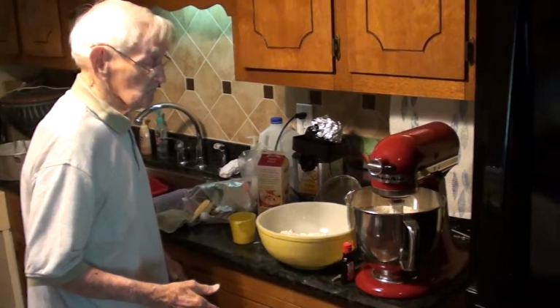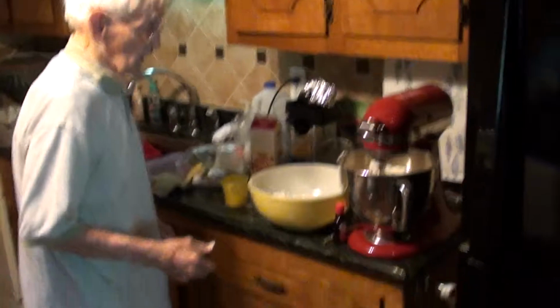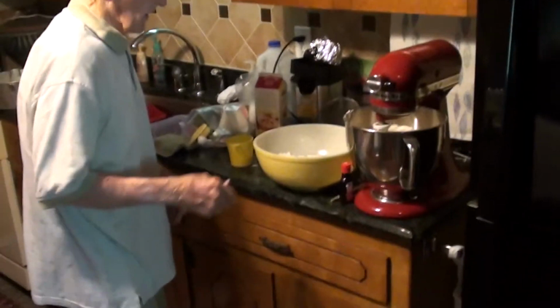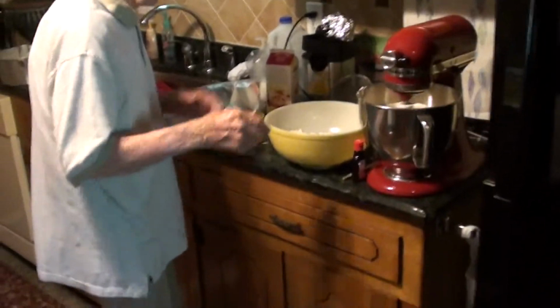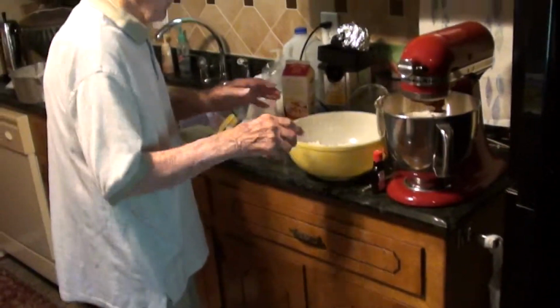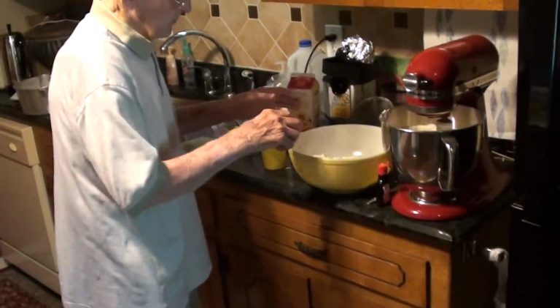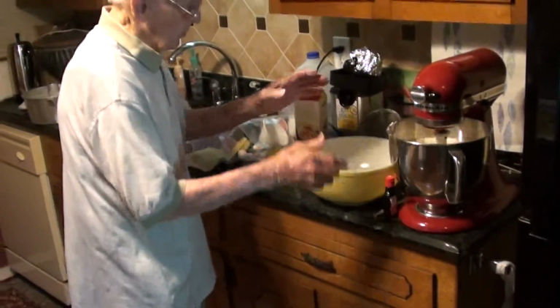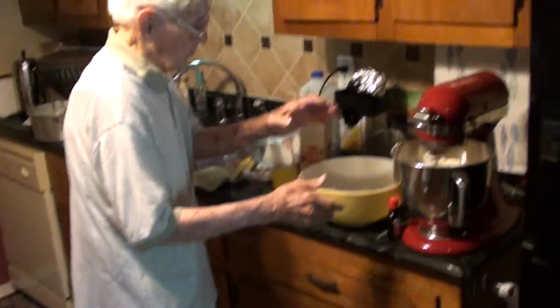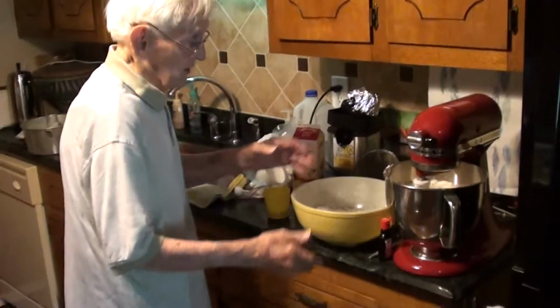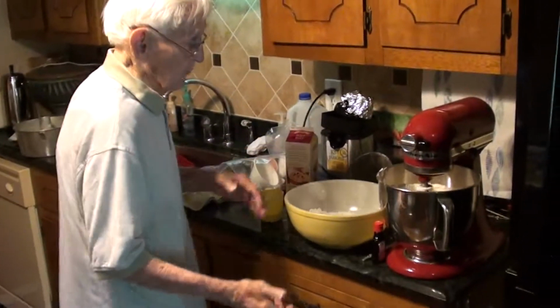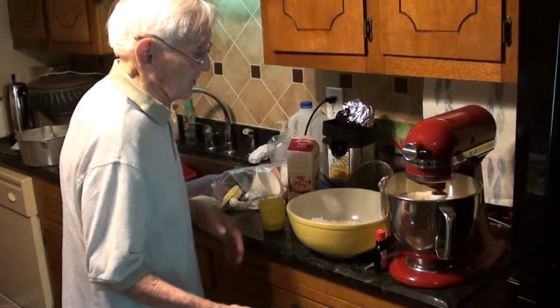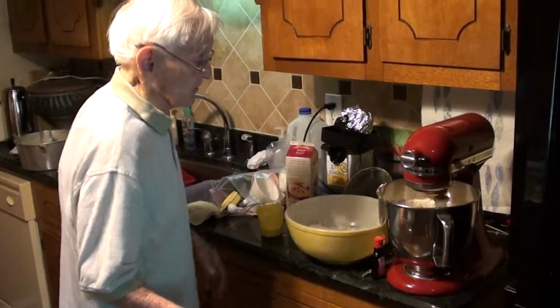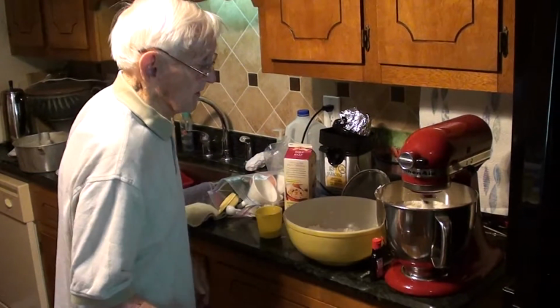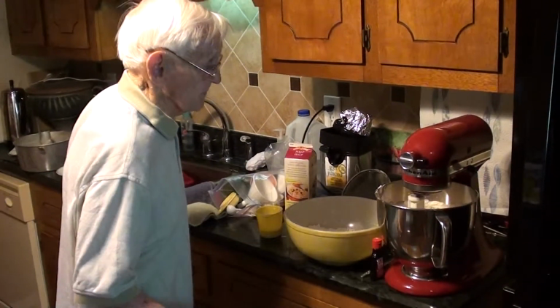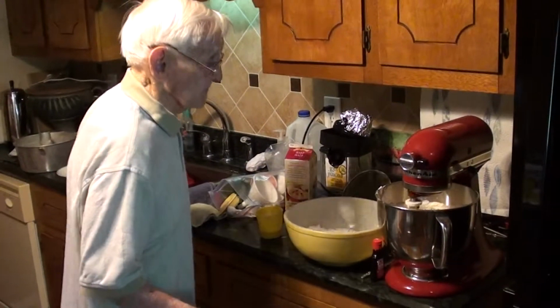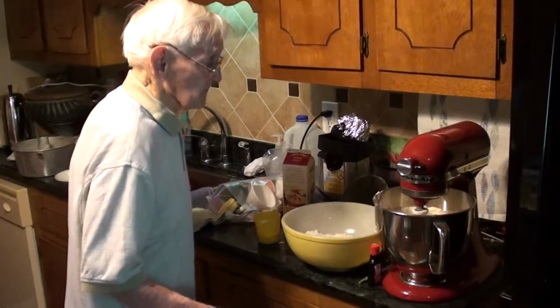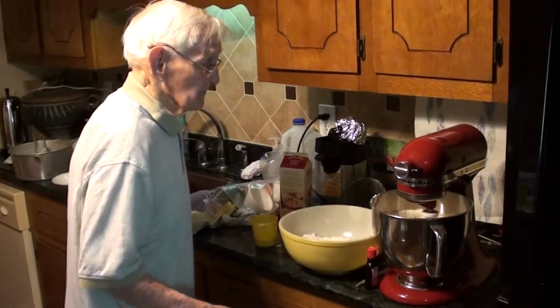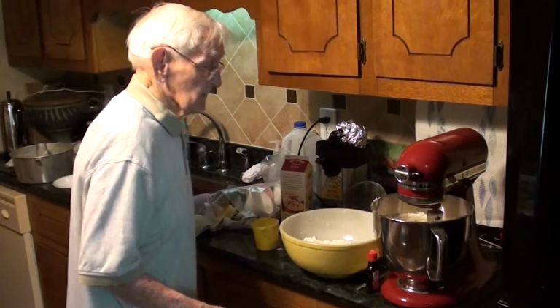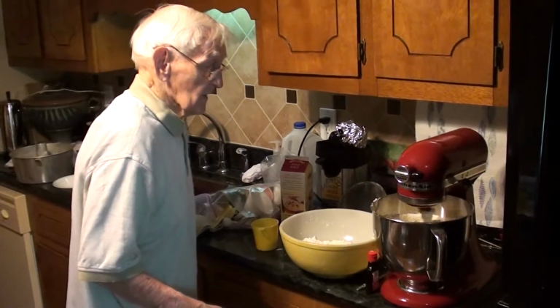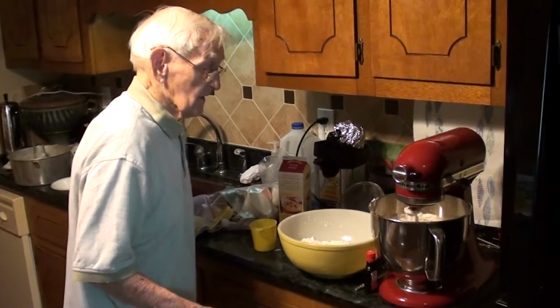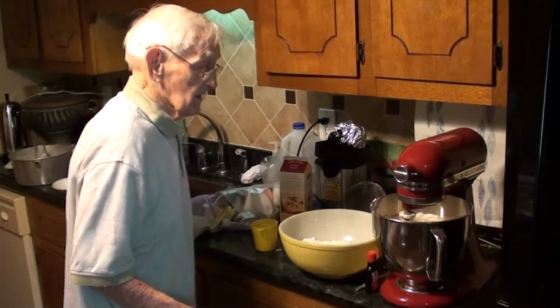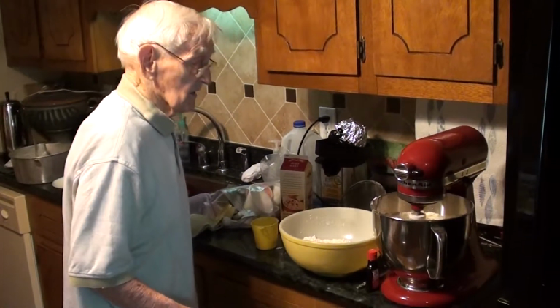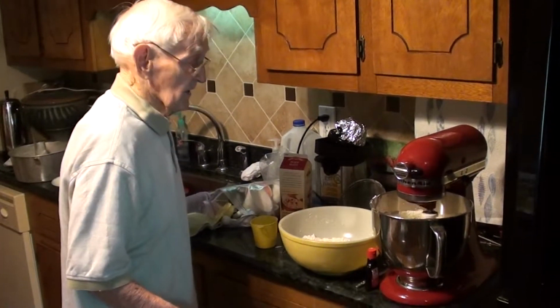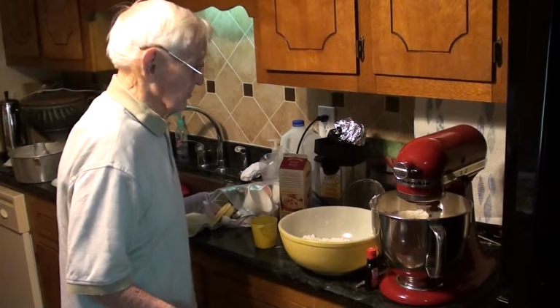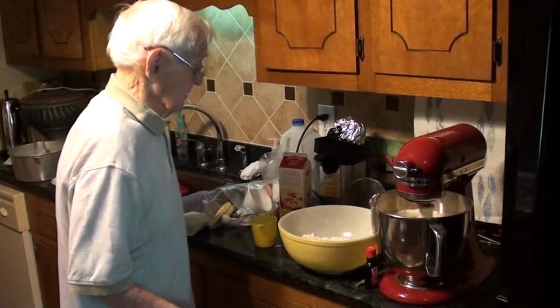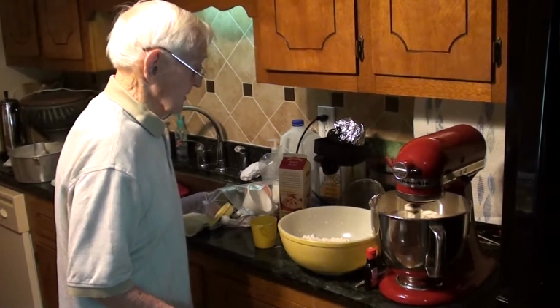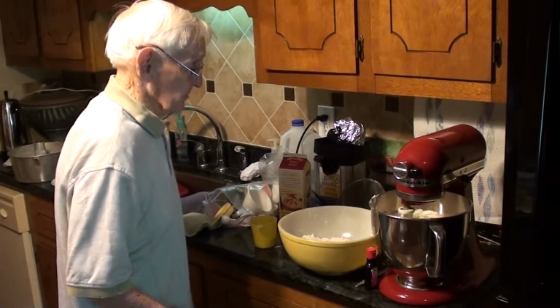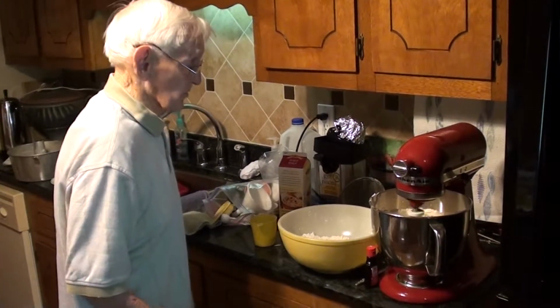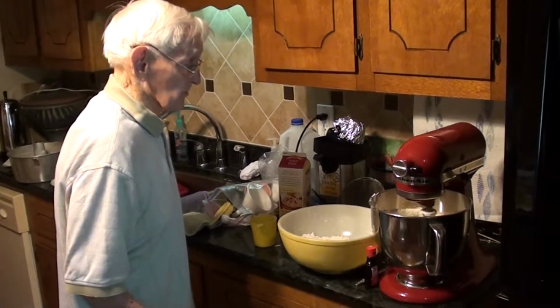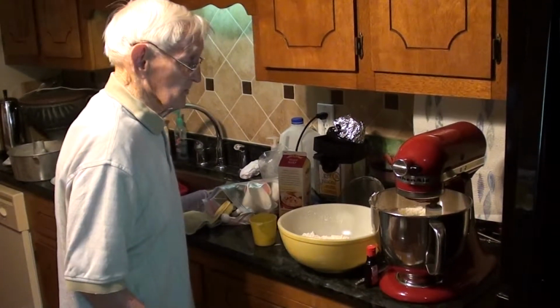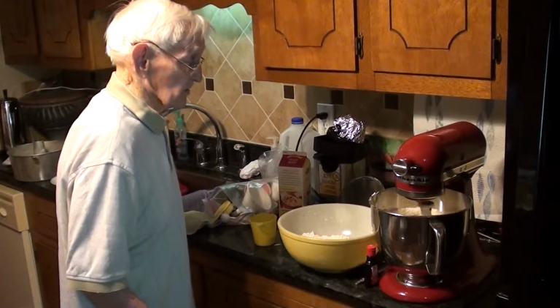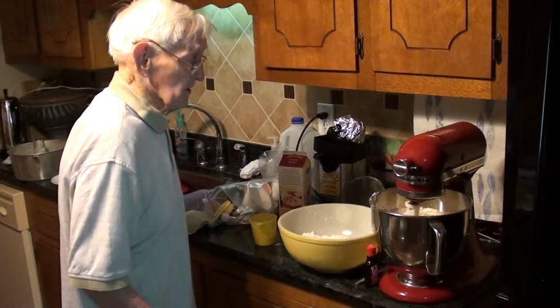I don't dump the whole bit at one time. That's what the instructions say.